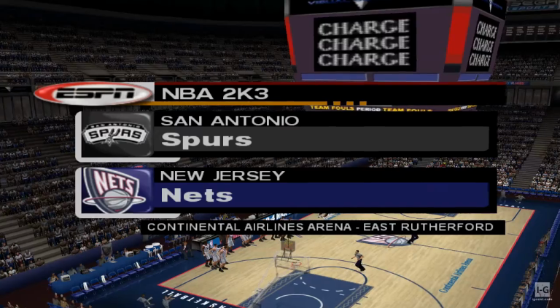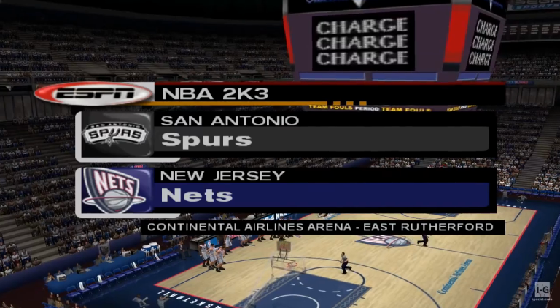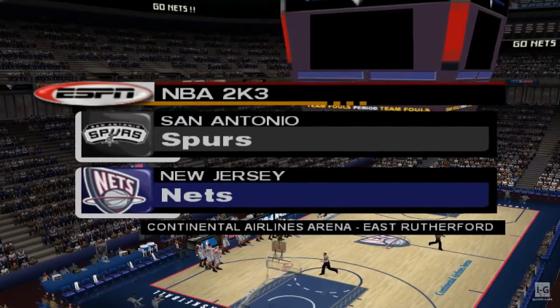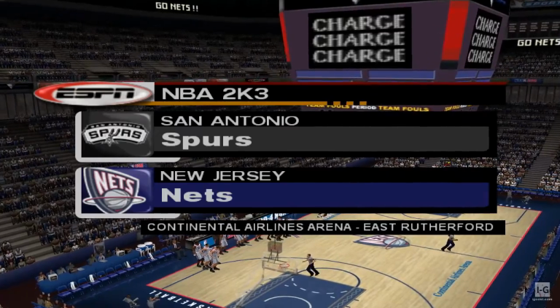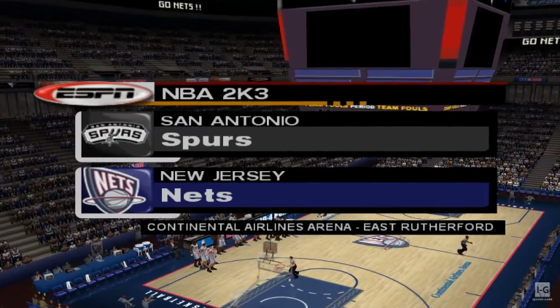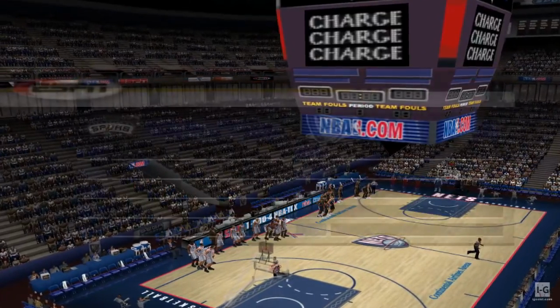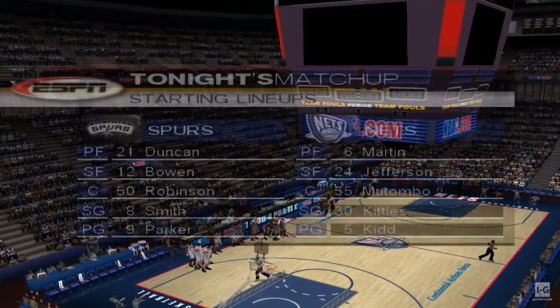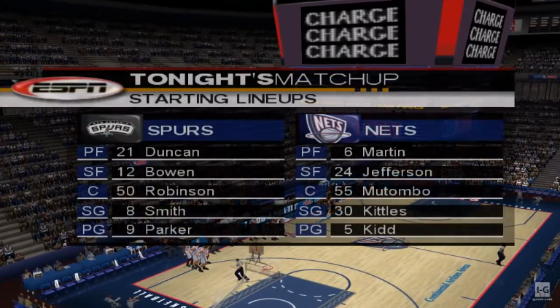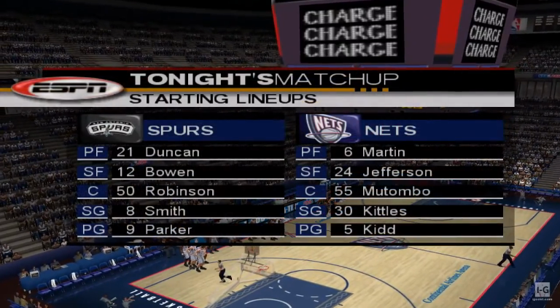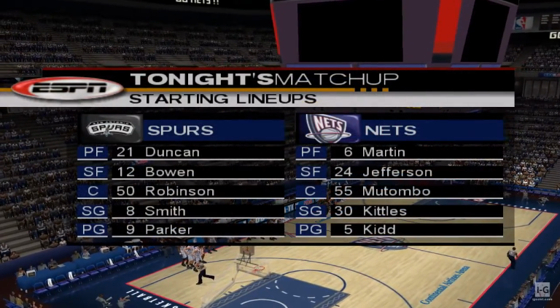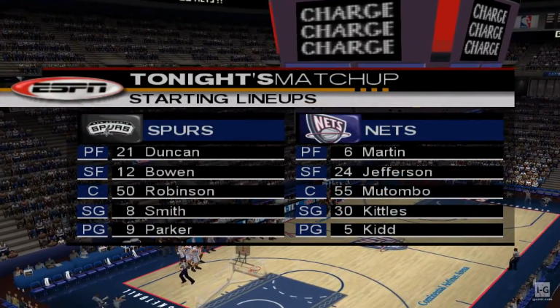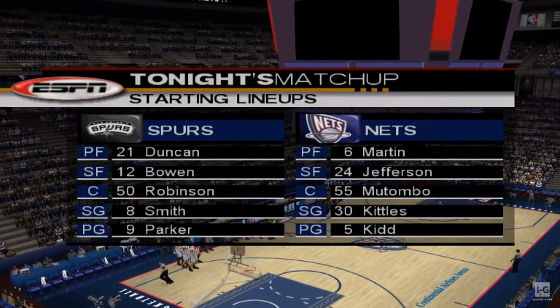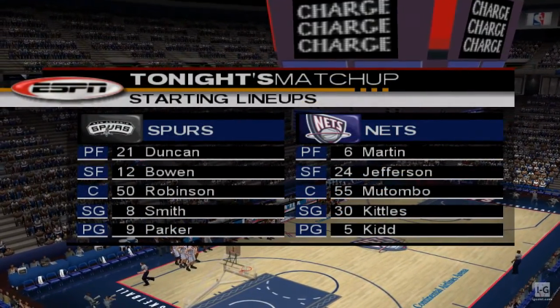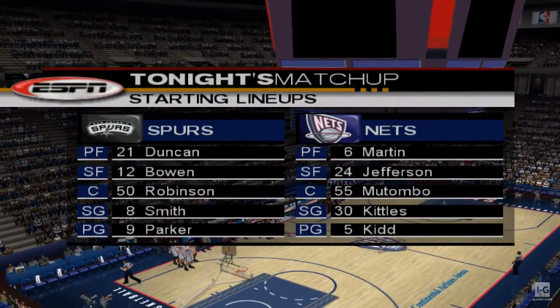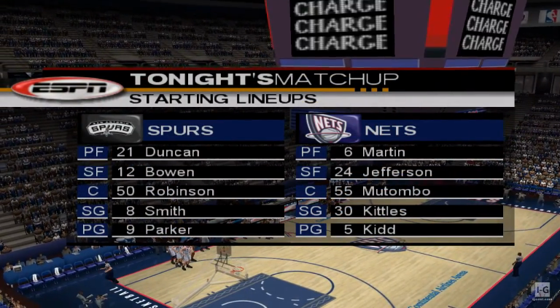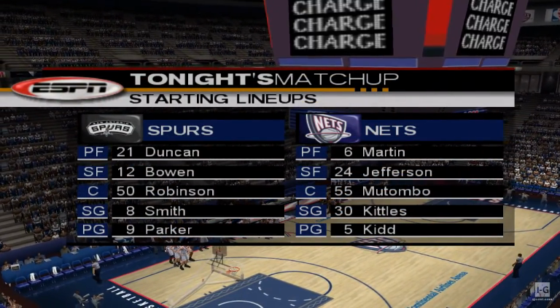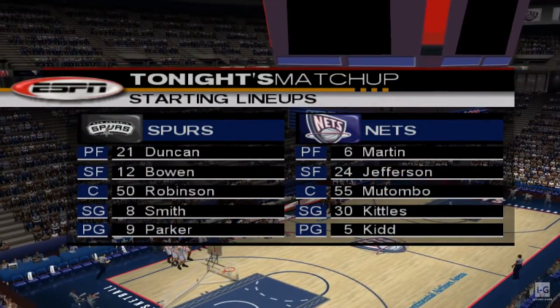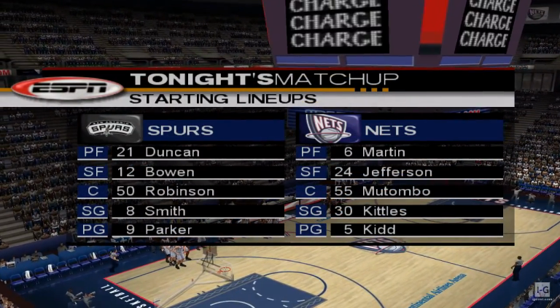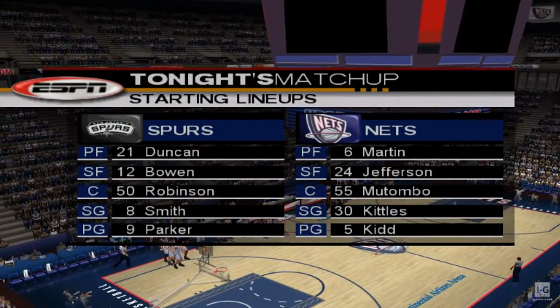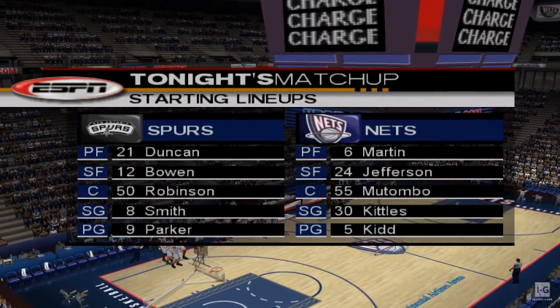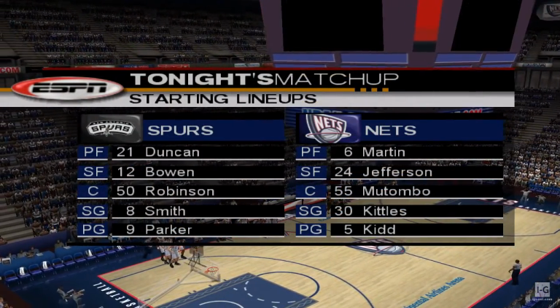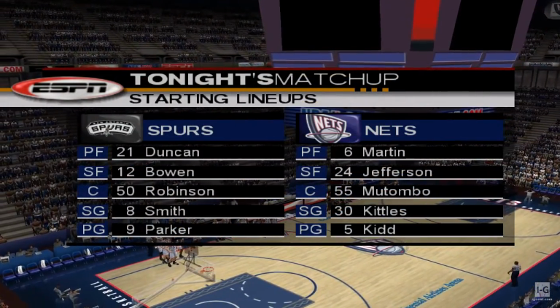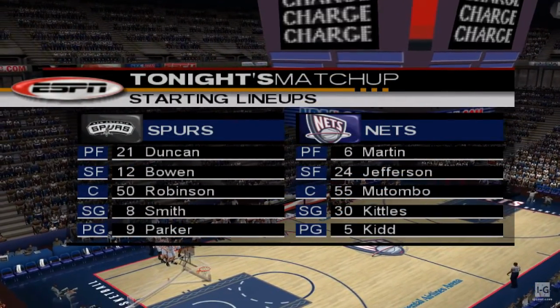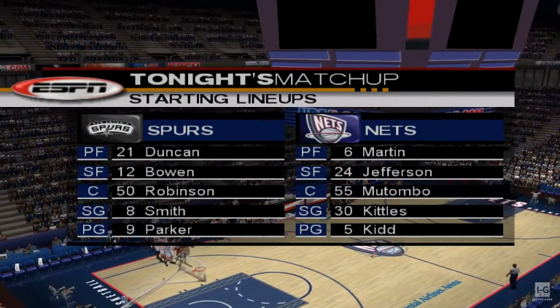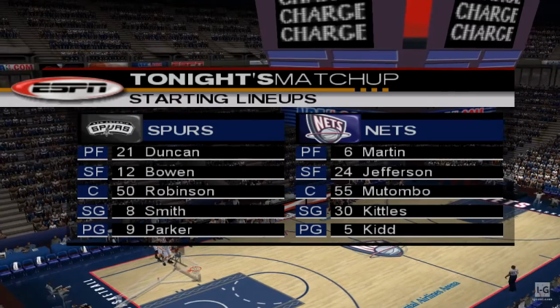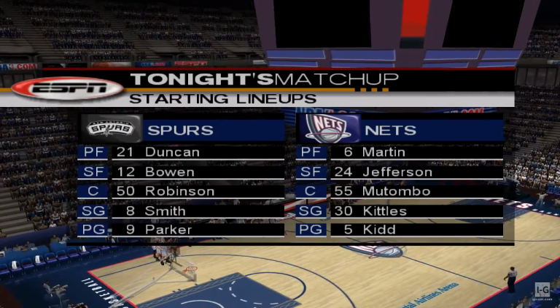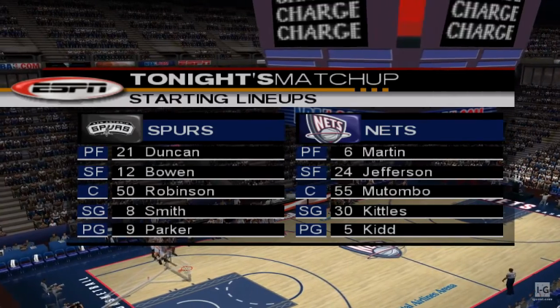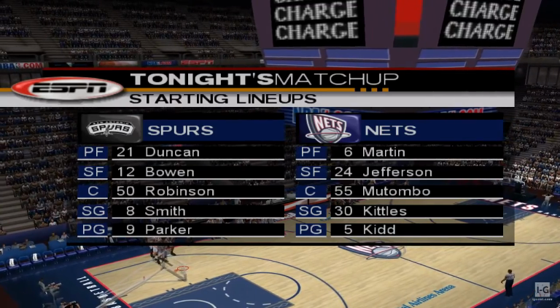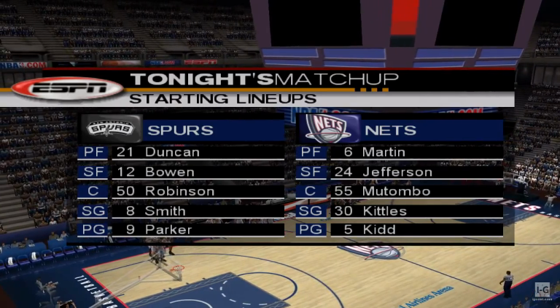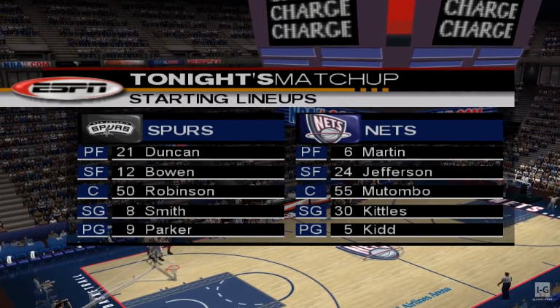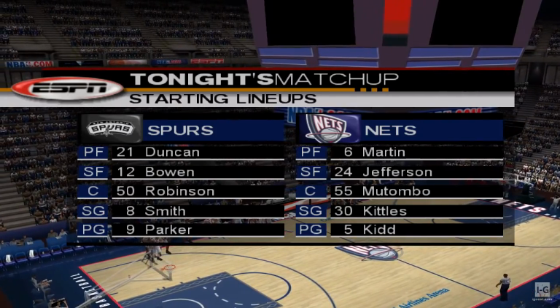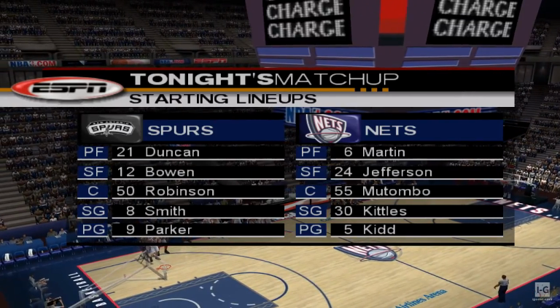In New Jersey, Bob Steele here with Rod West at my side. Let's take a quick look at the starters tonight. Who's going to shine out there, Rod?